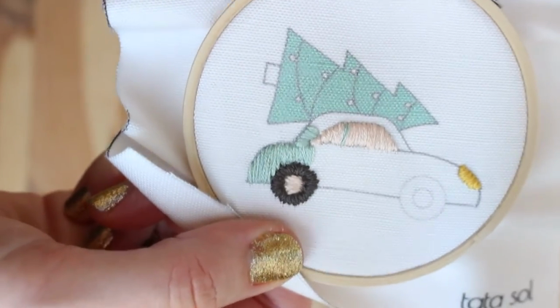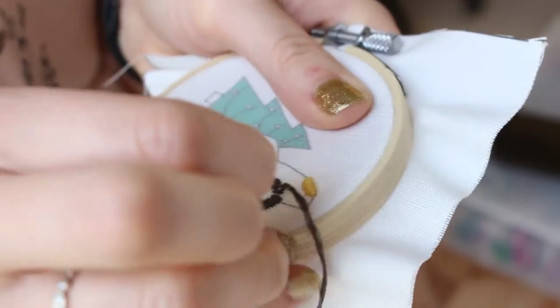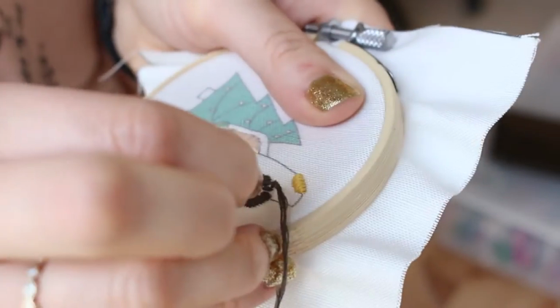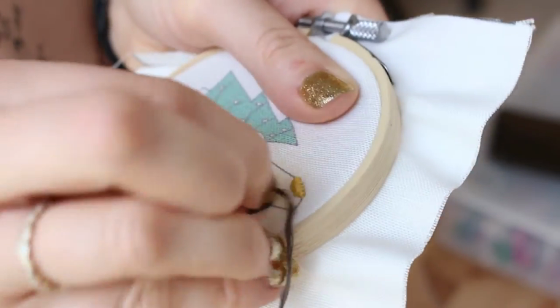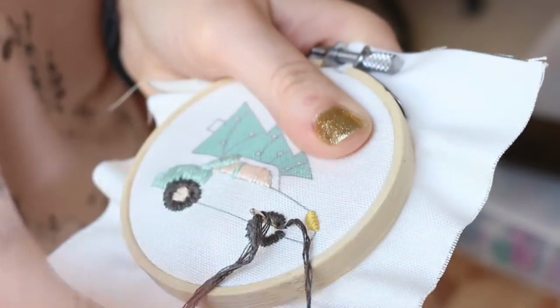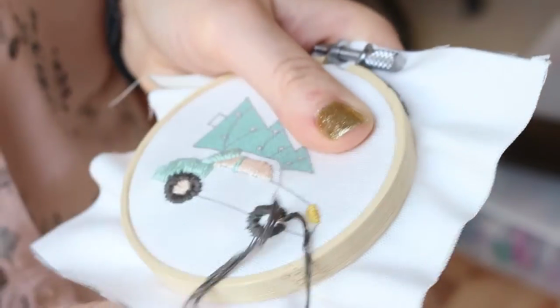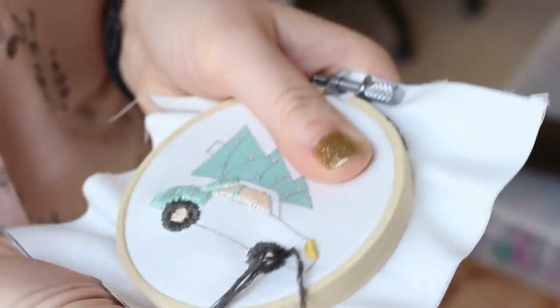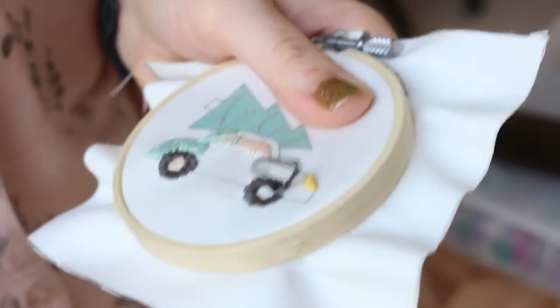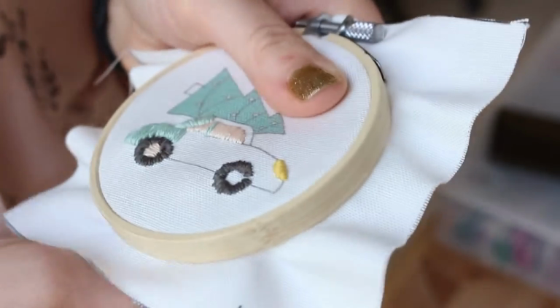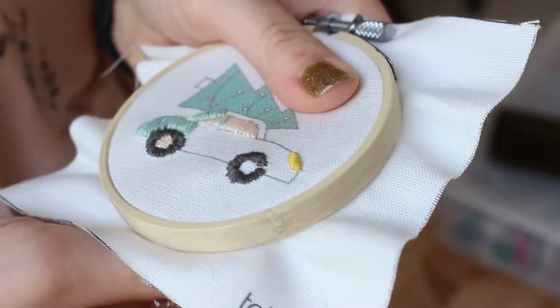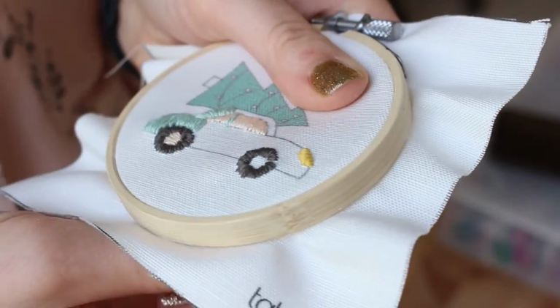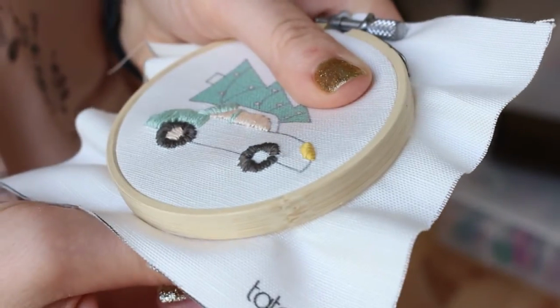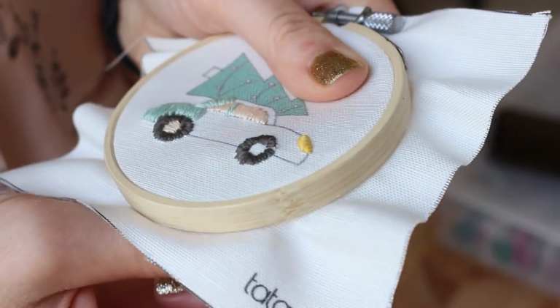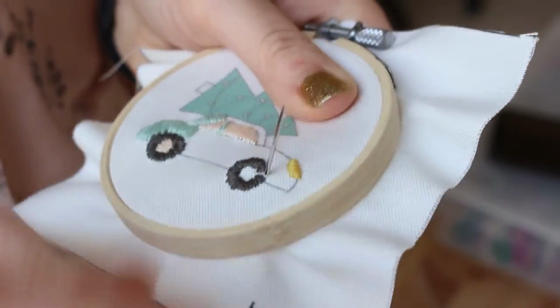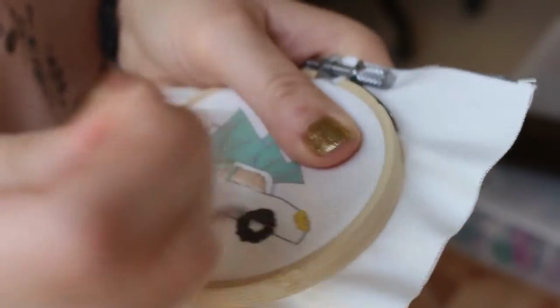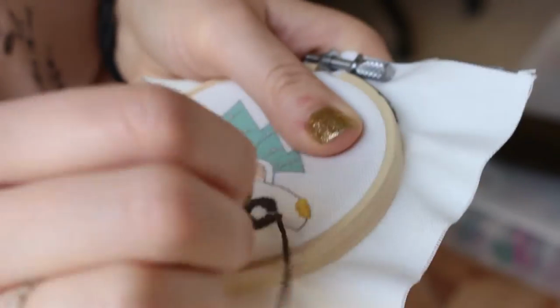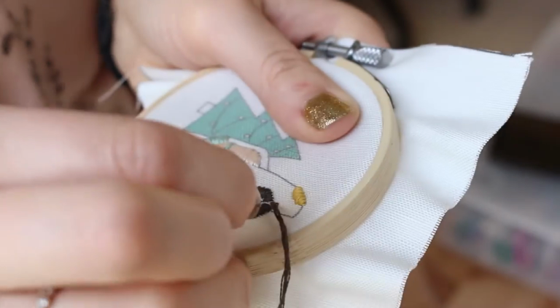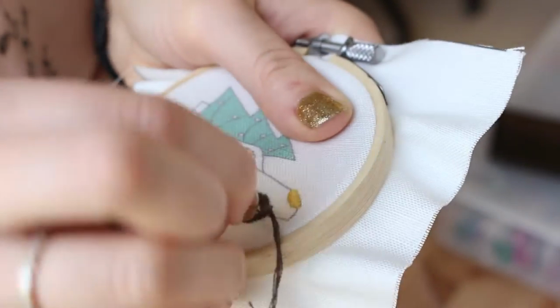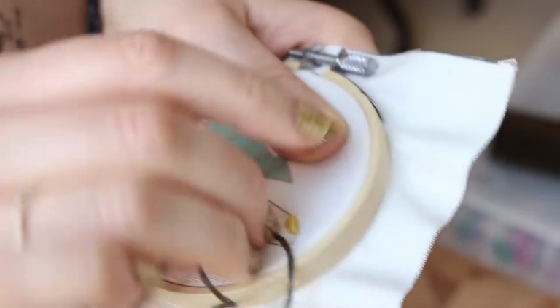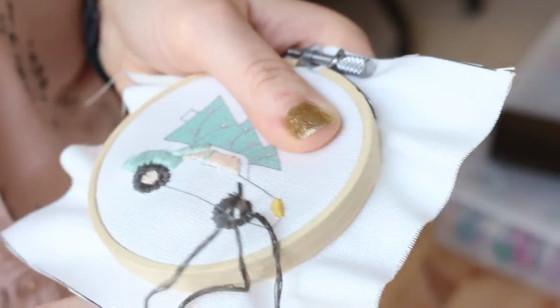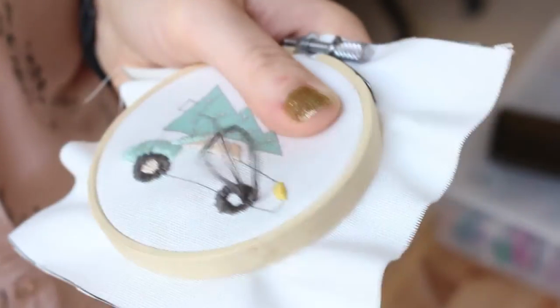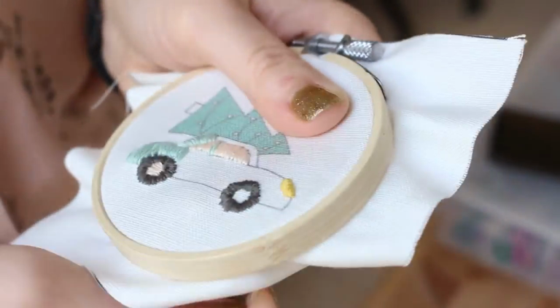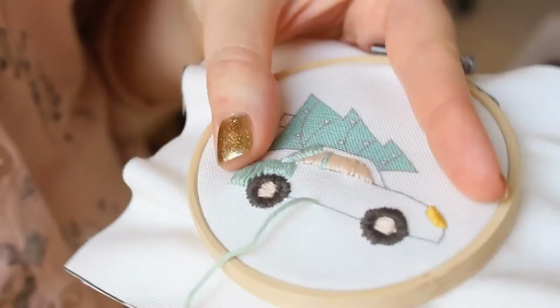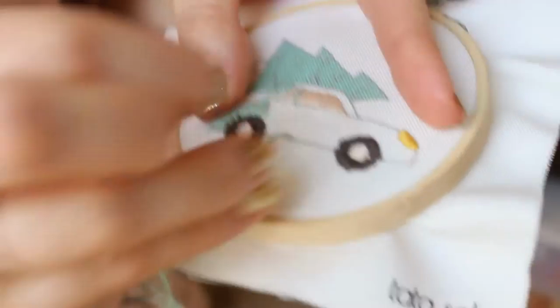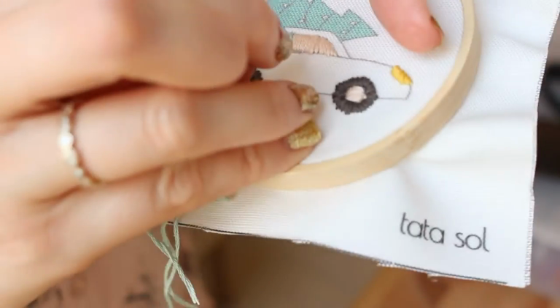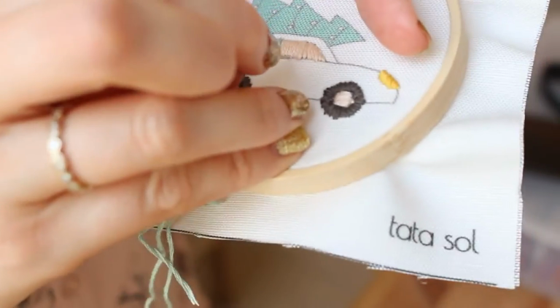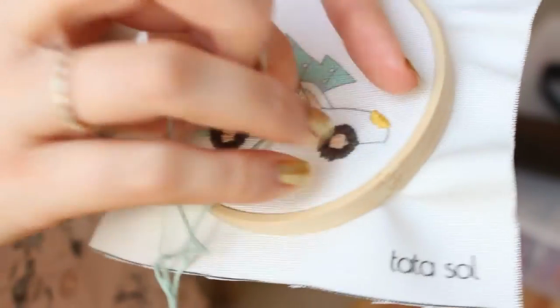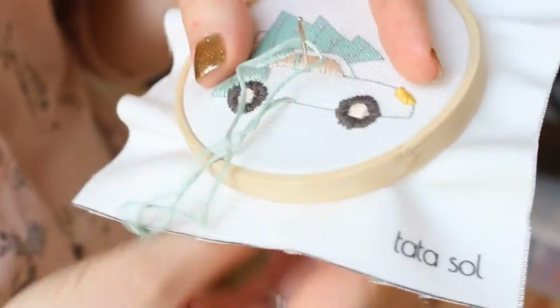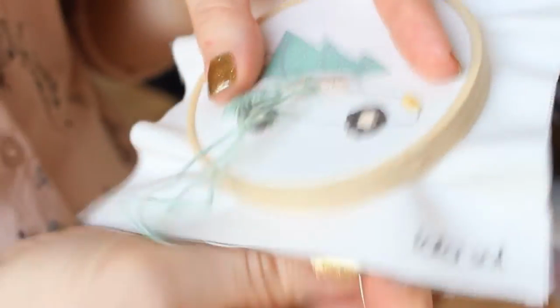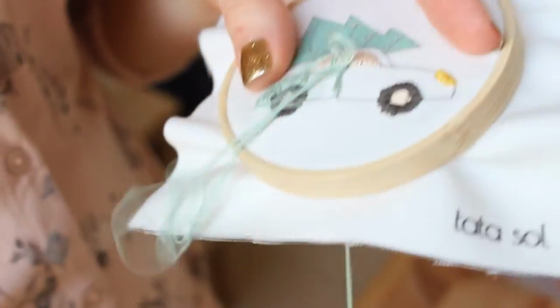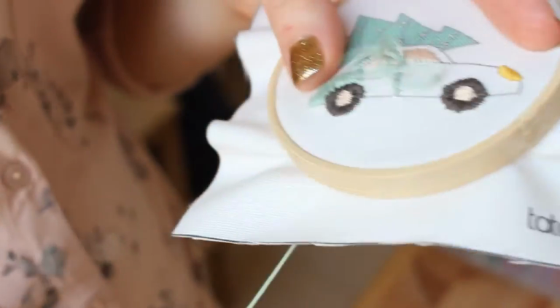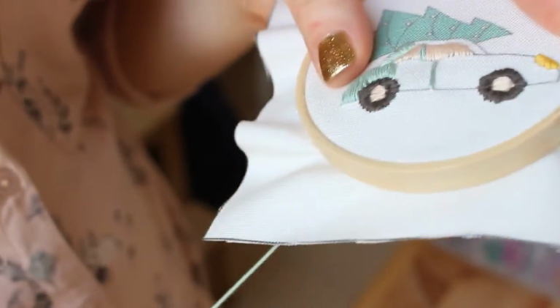I'm going to quickly finish the other wheel so I can finish stitching the whole car.